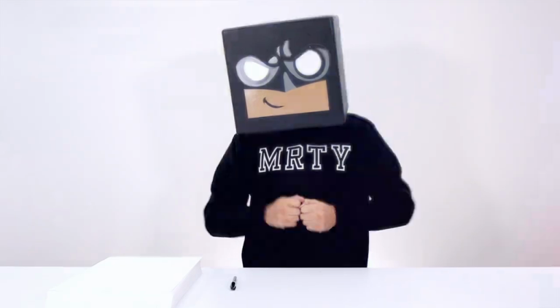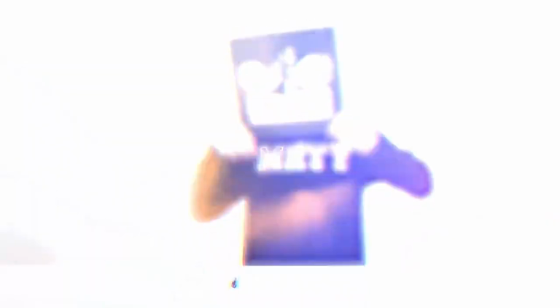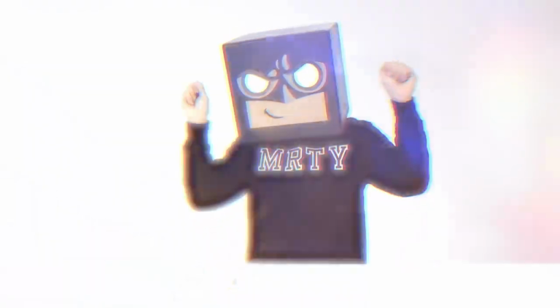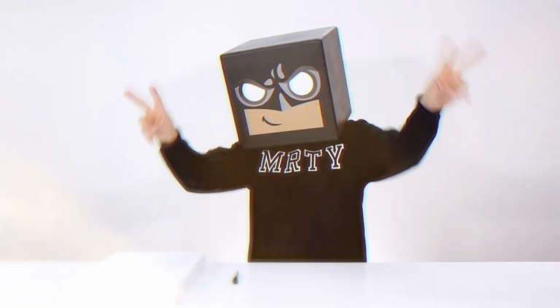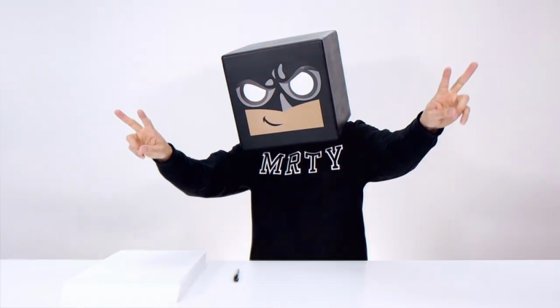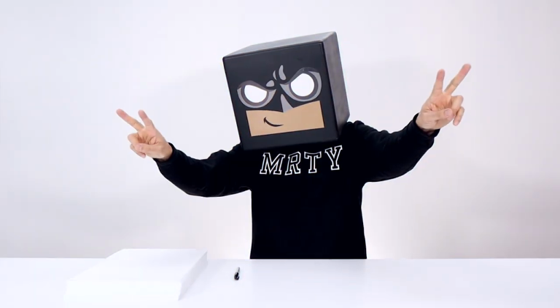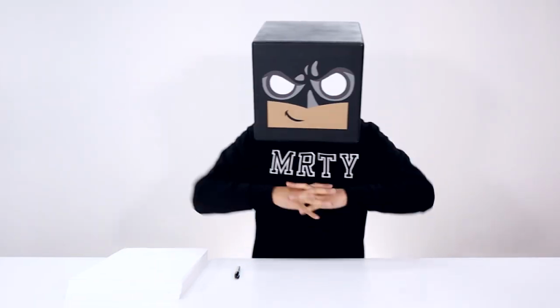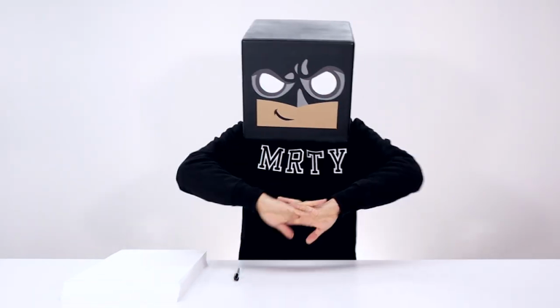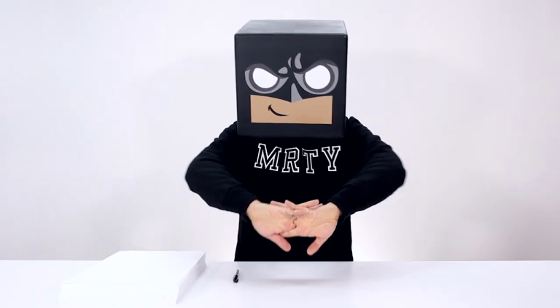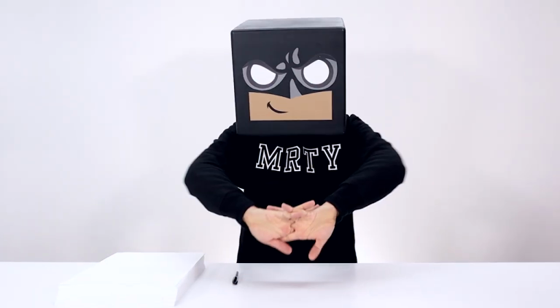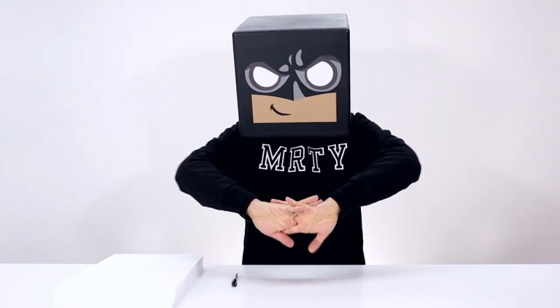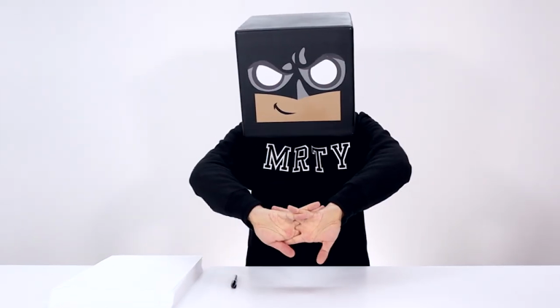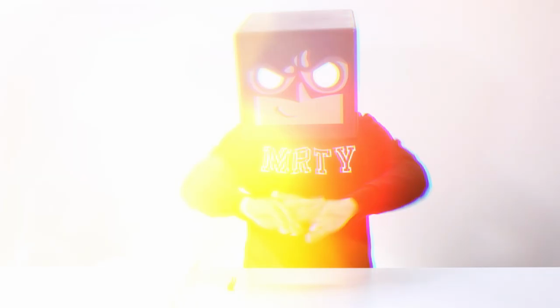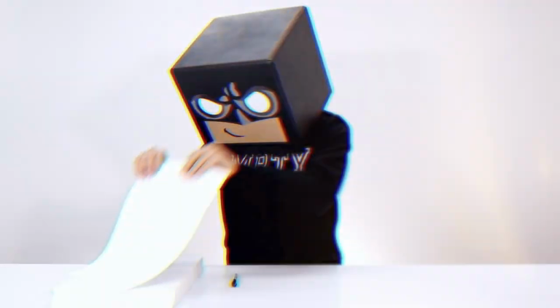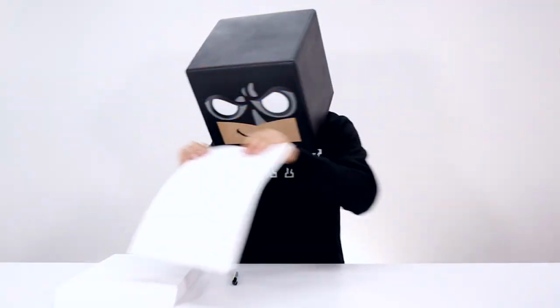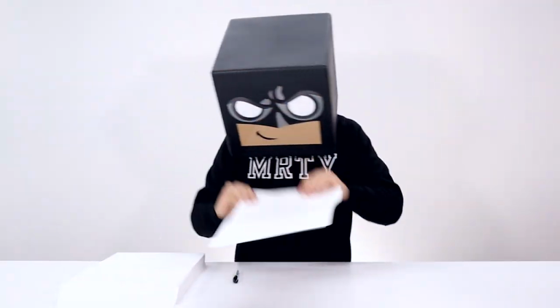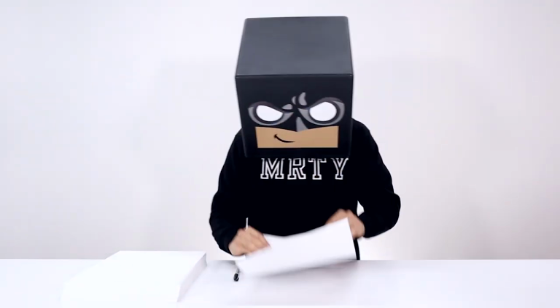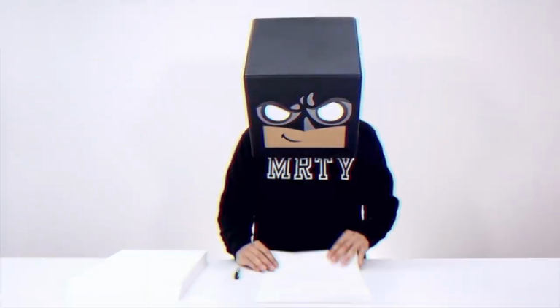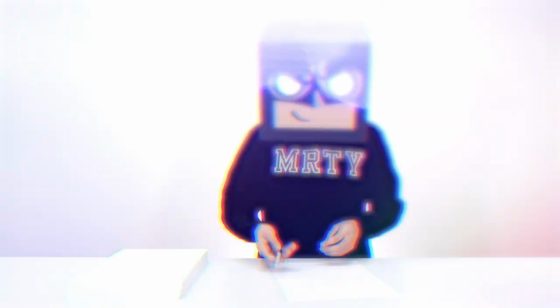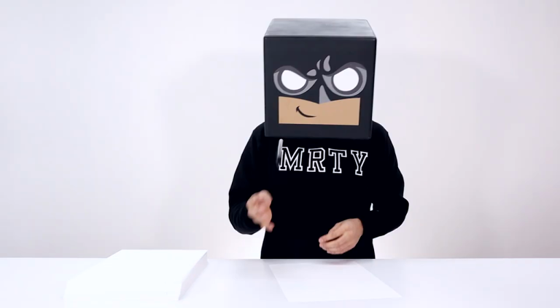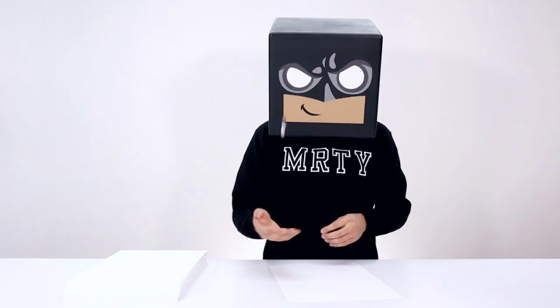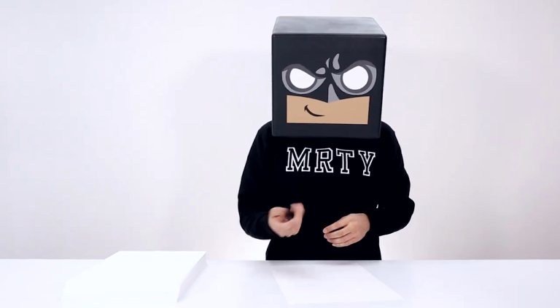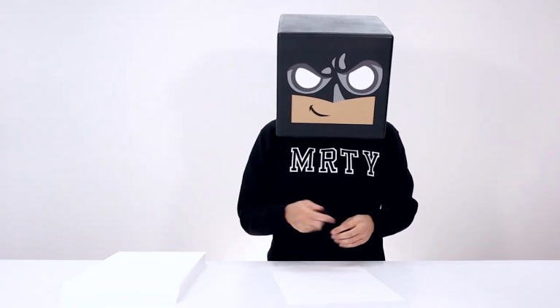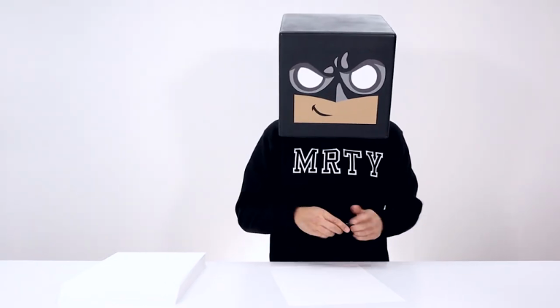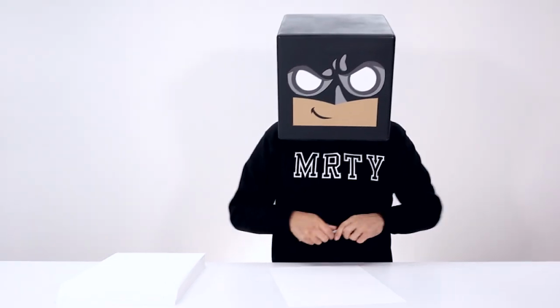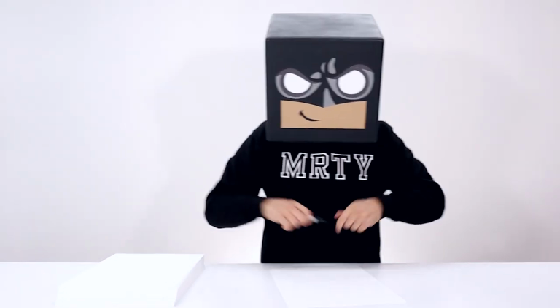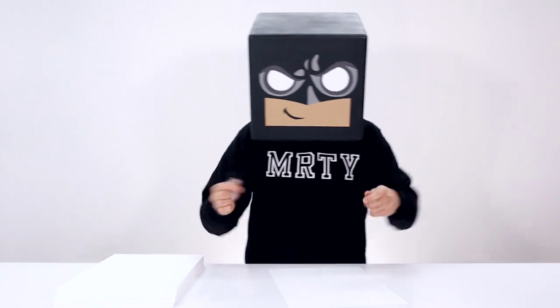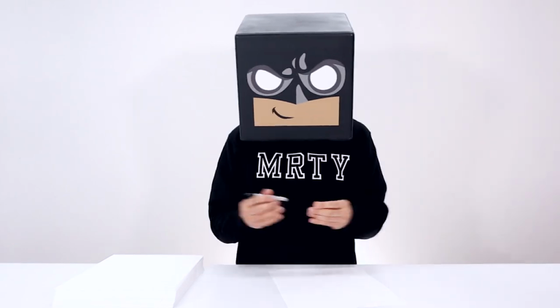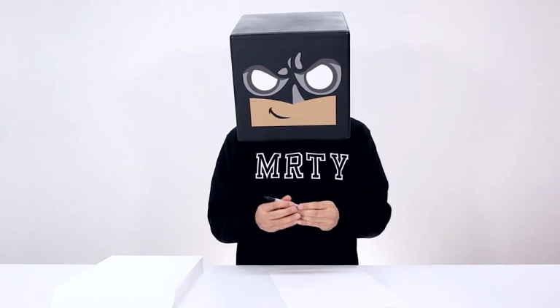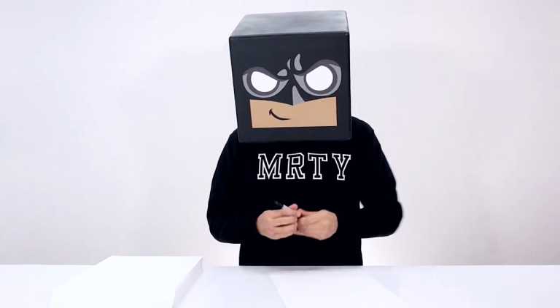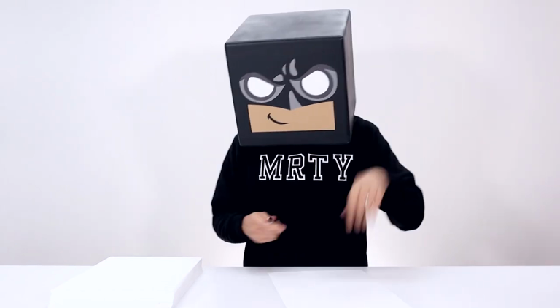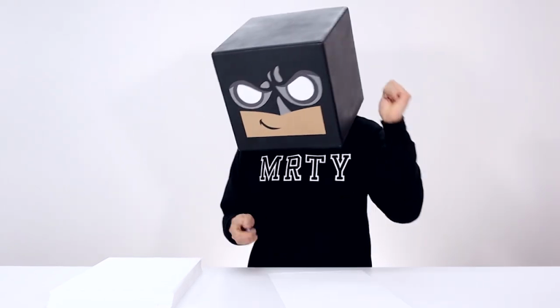What's up everyone and welcome to the club. Thank you for joining me today because in this video we're drawing Boyfriend from Friday Night Funkin.